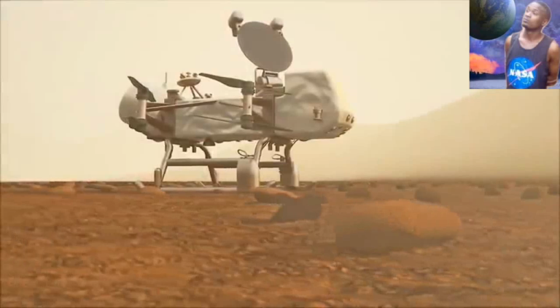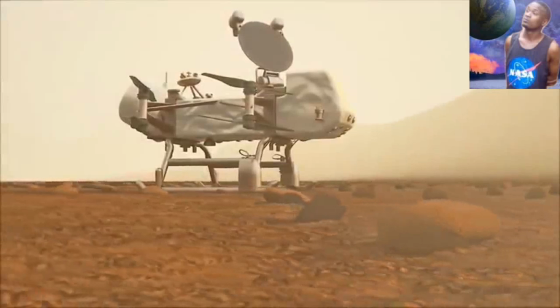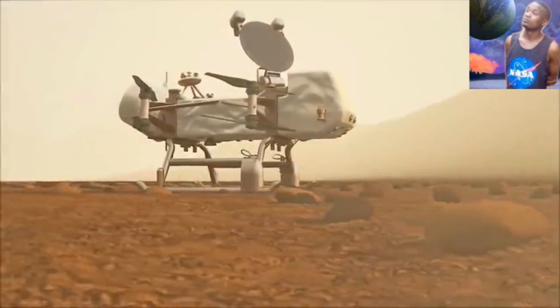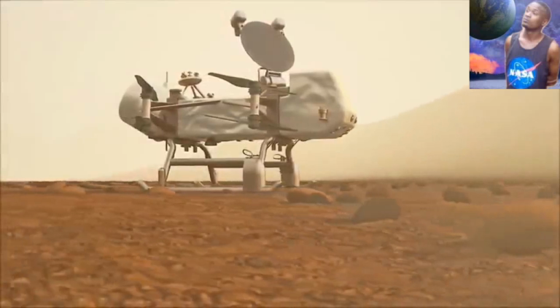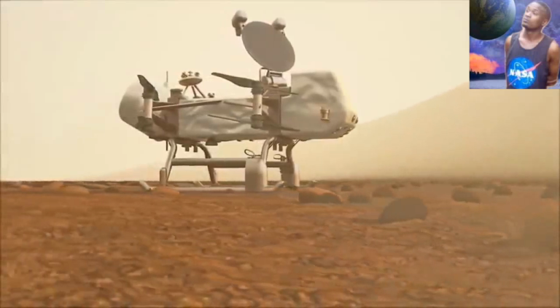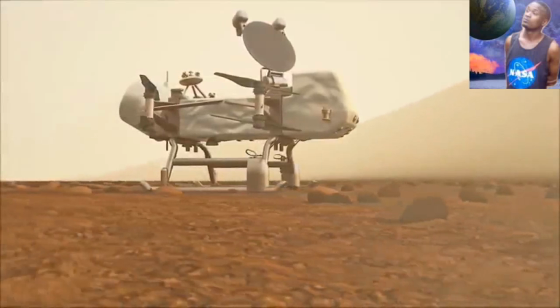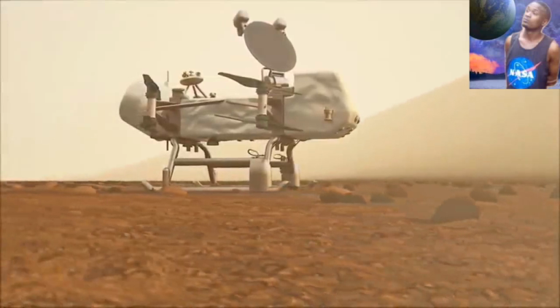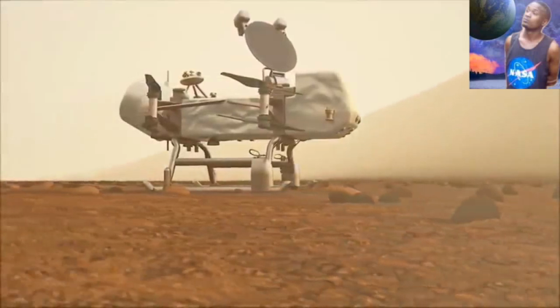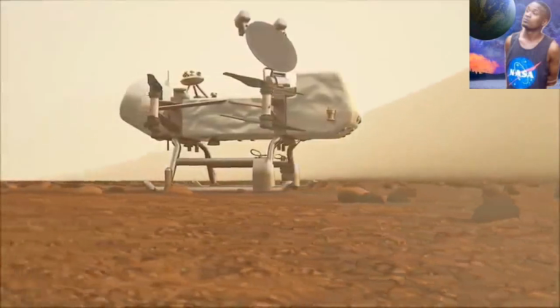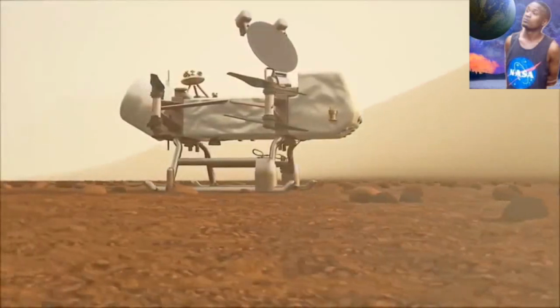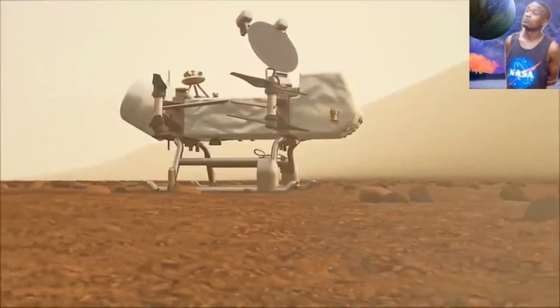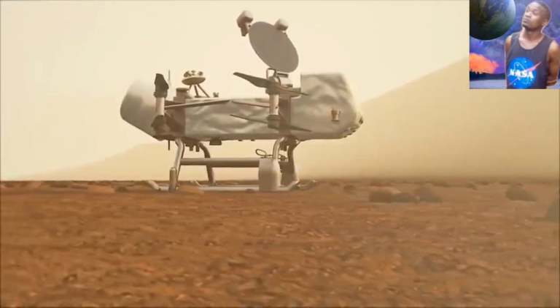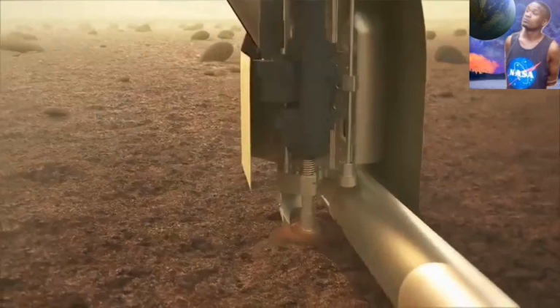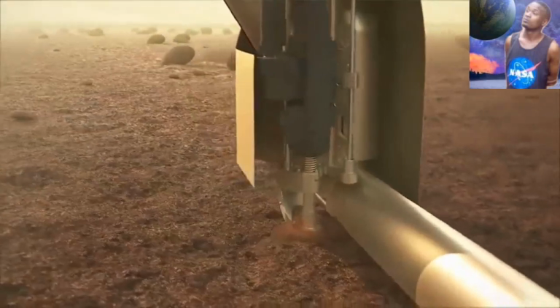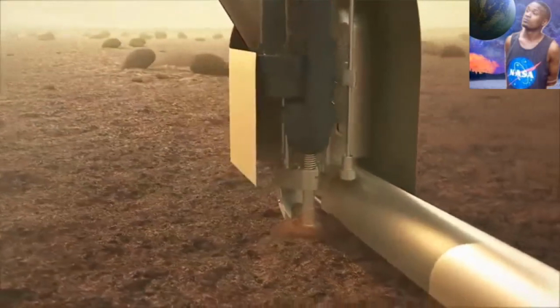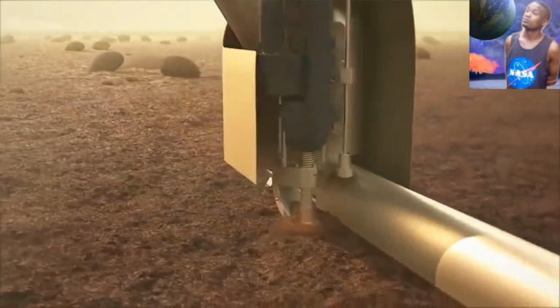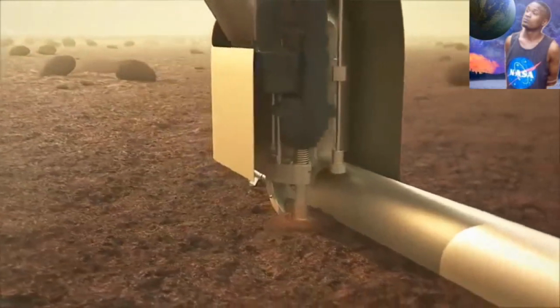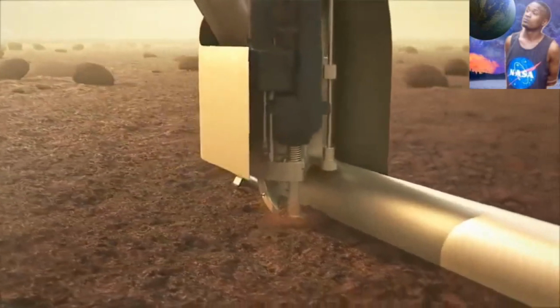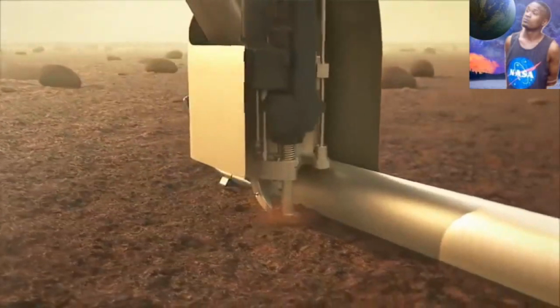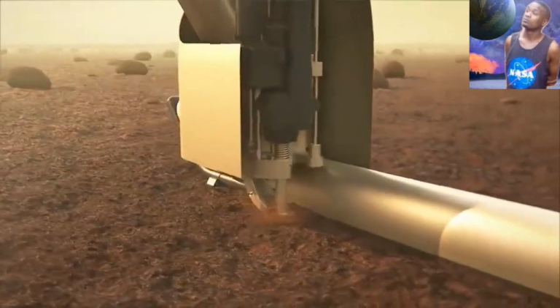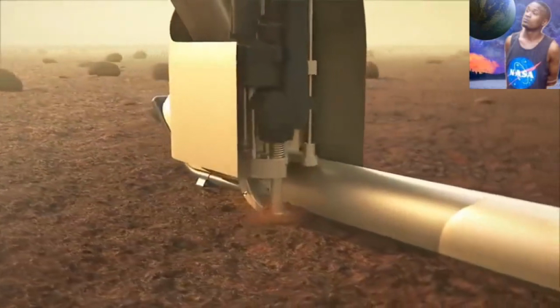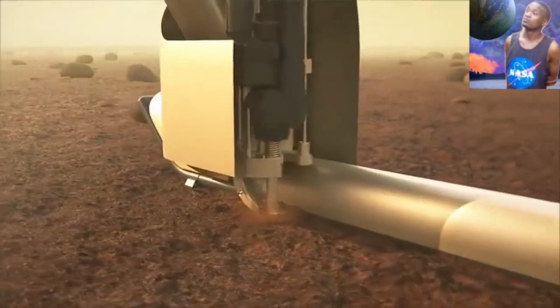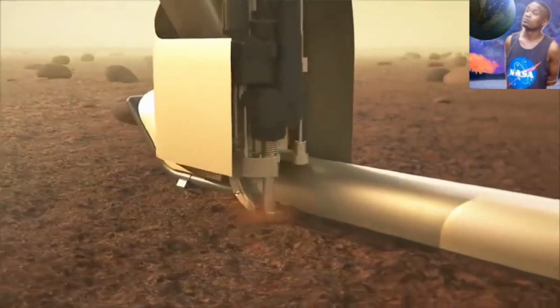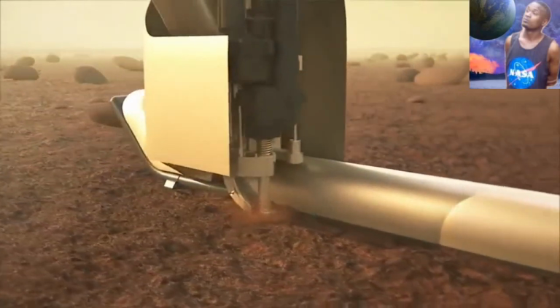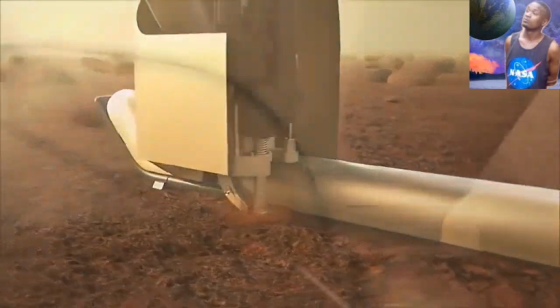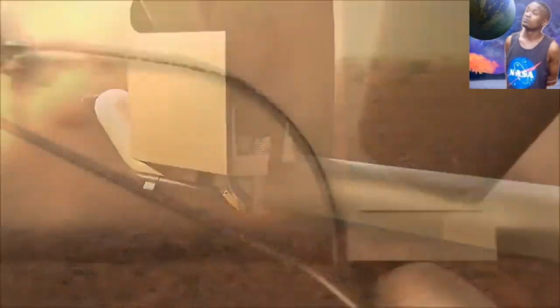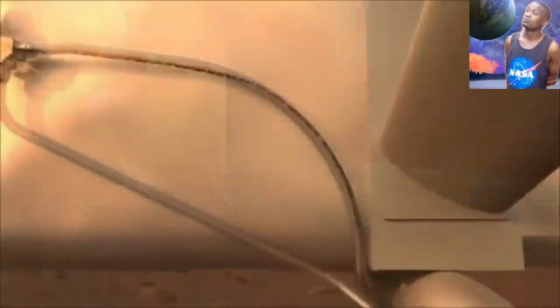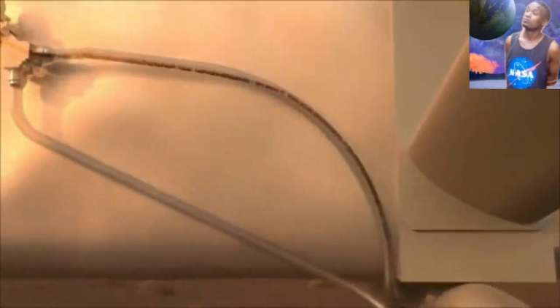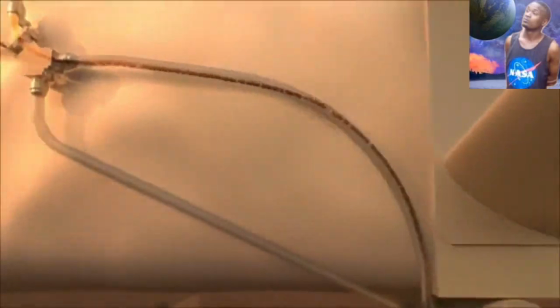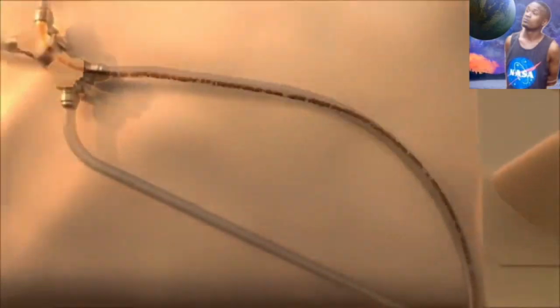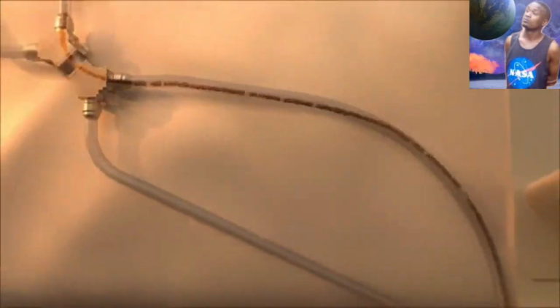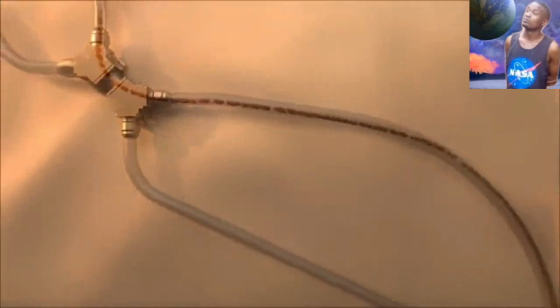It's a car-sized copter that is equipped with instruments capable of identifying large organic molecules.